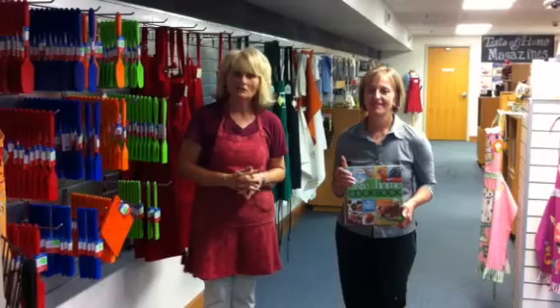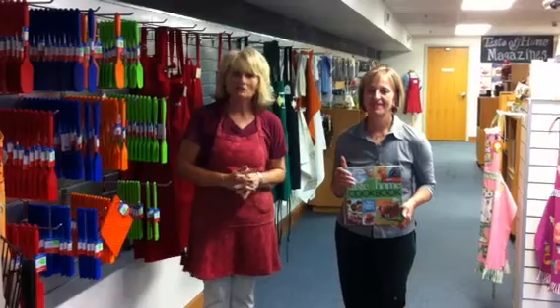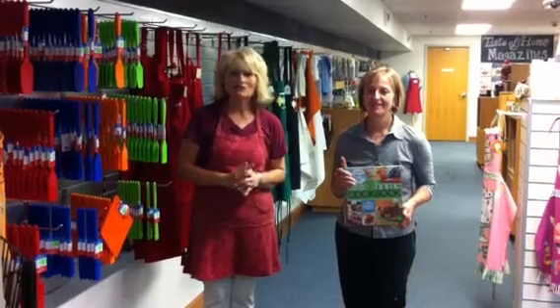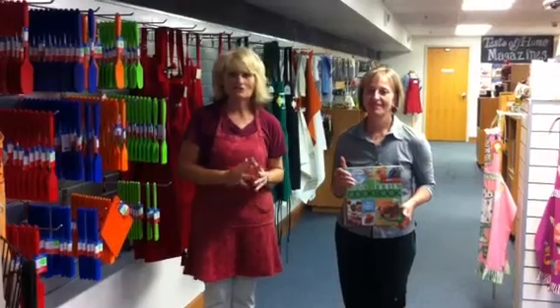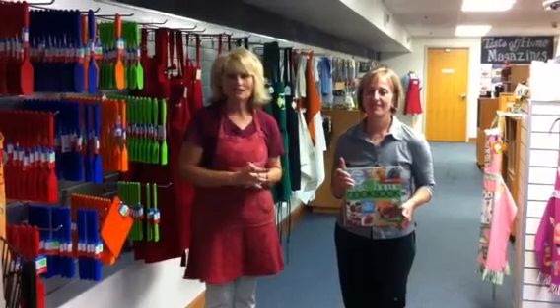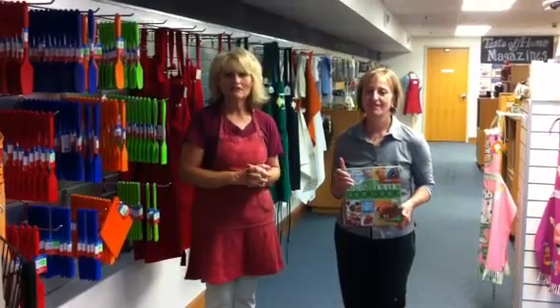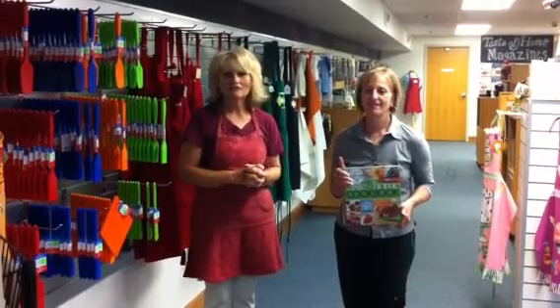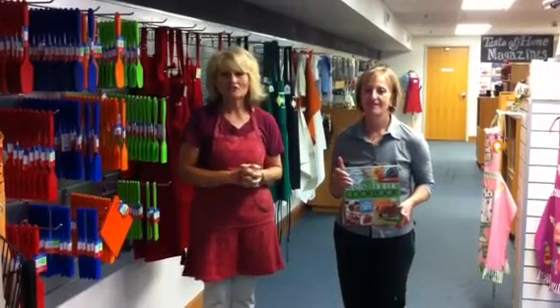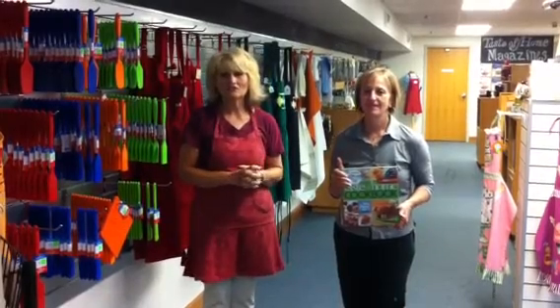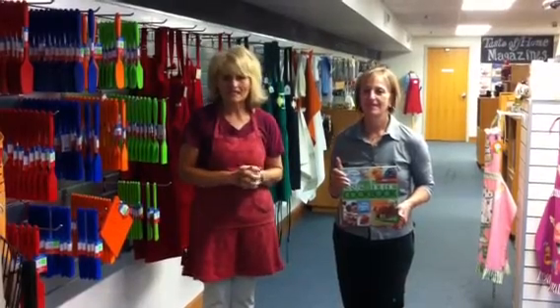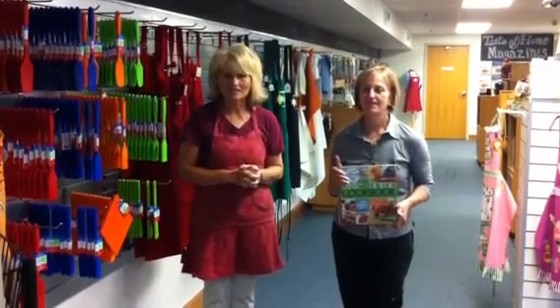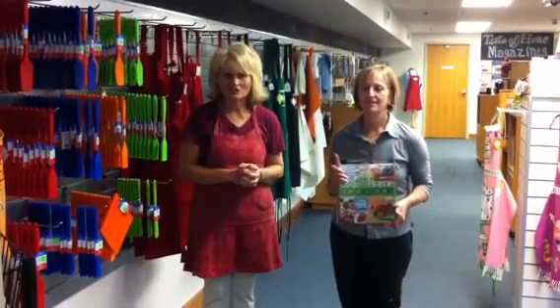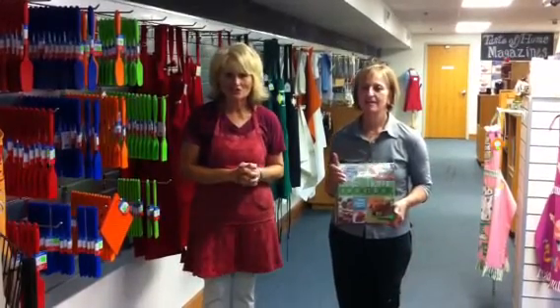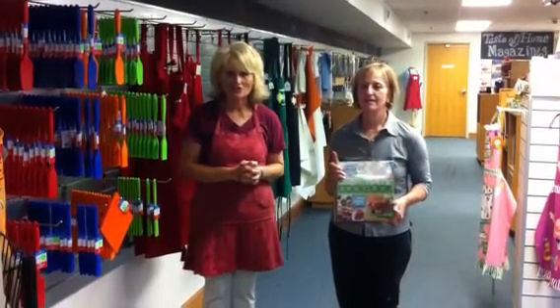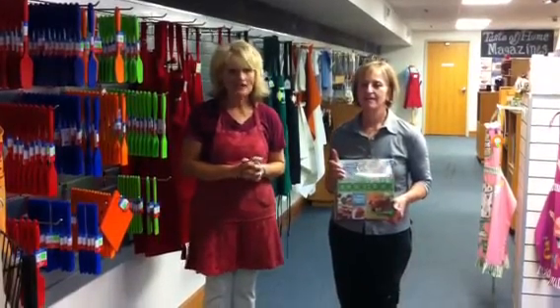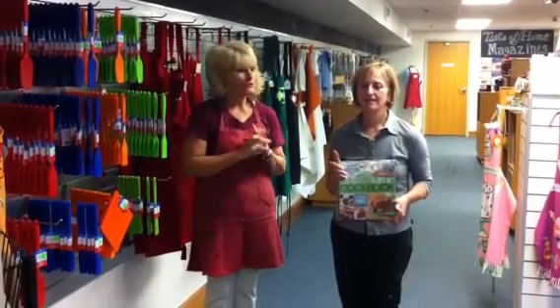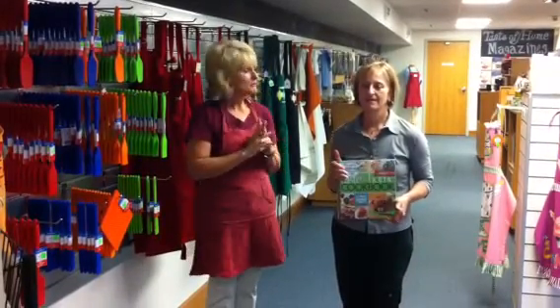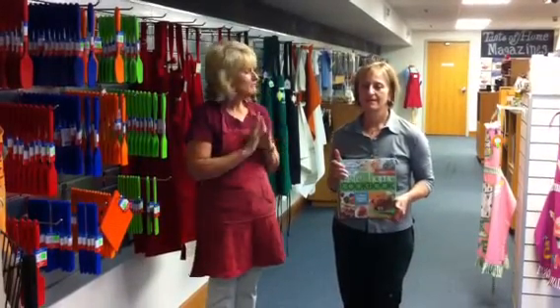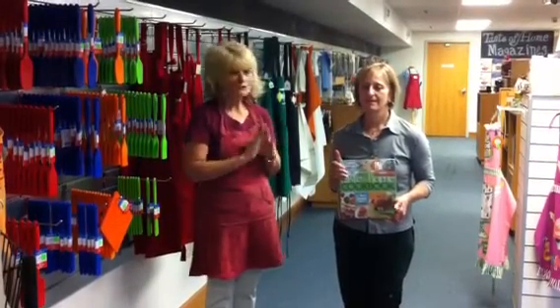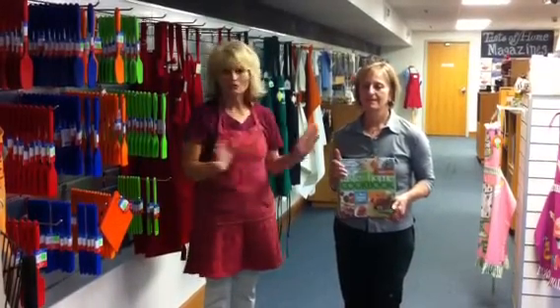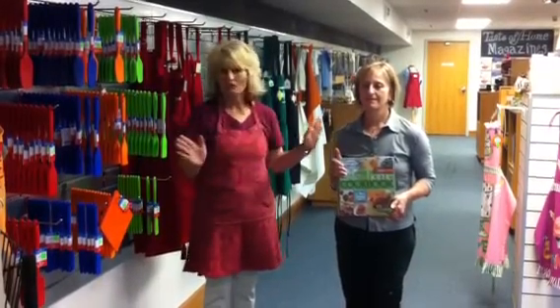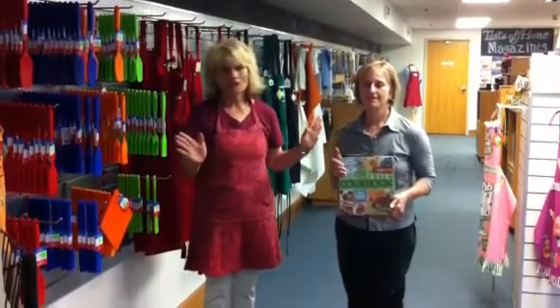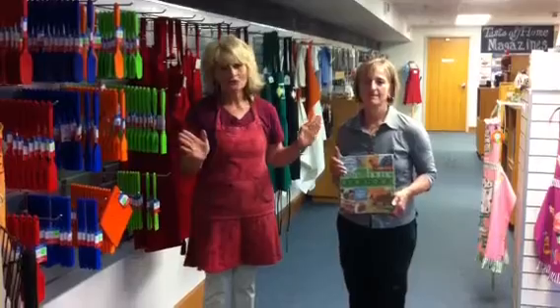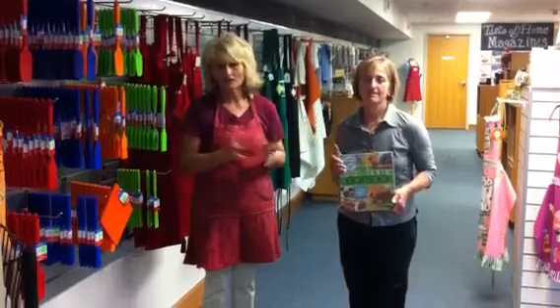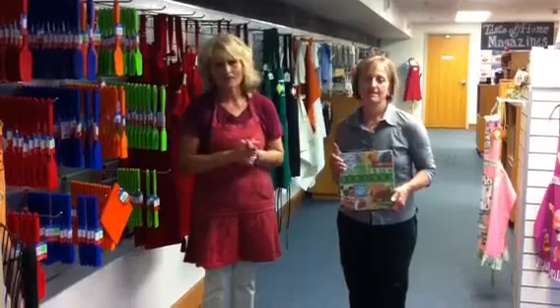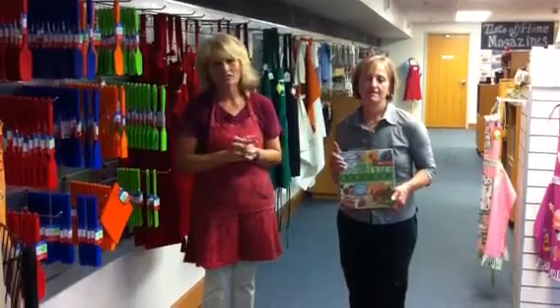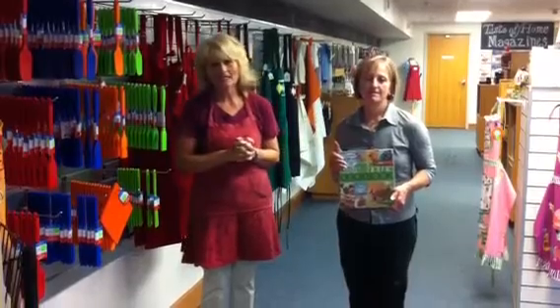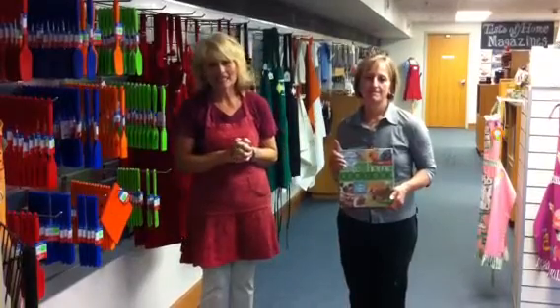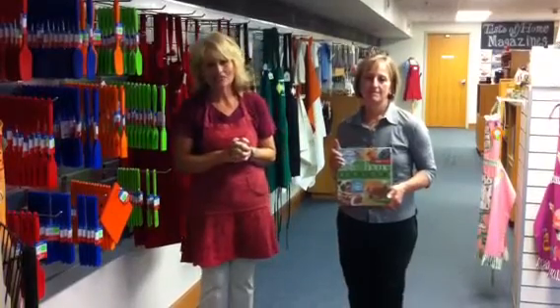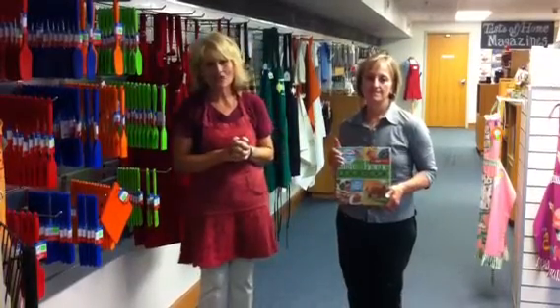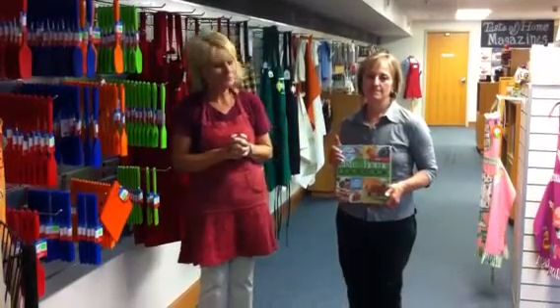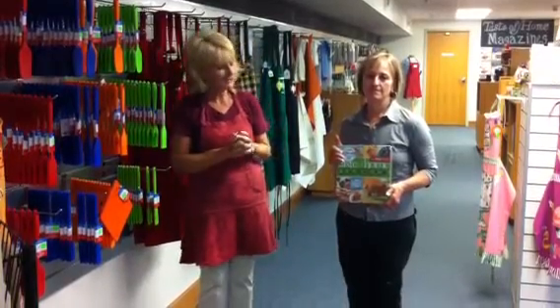Welcome everyone to the Greendale Visitor Center Test Kitchen store, where we have over 300 wonderful gadgets and Taste of Home books.